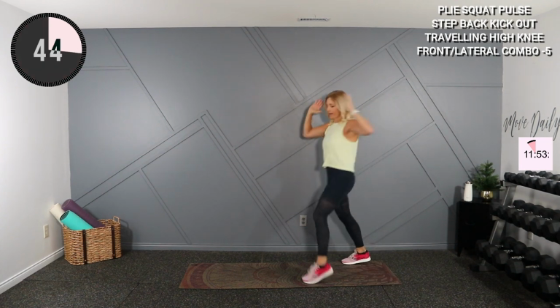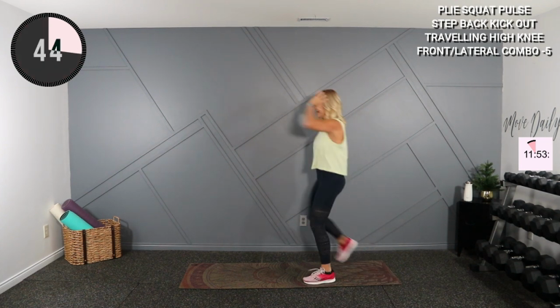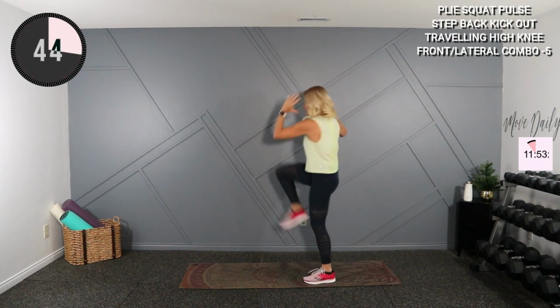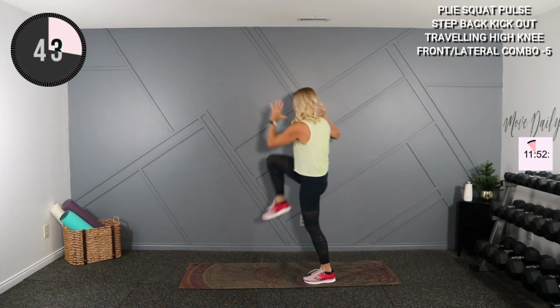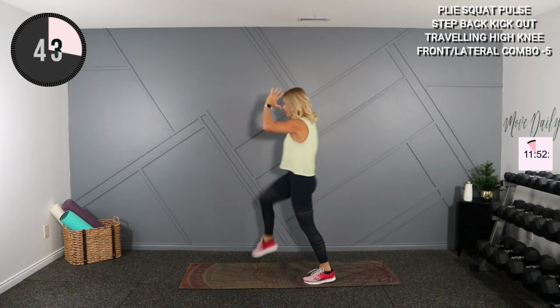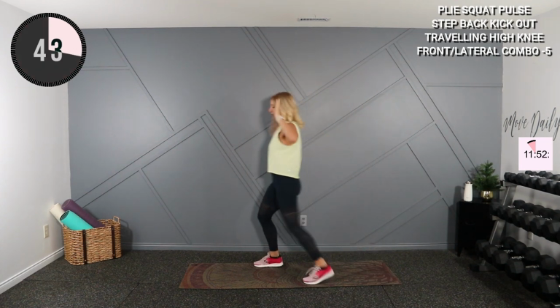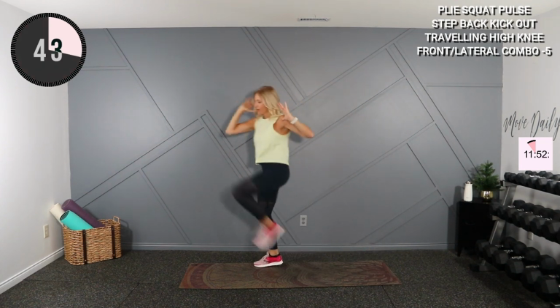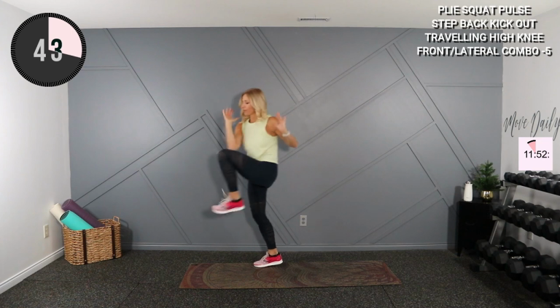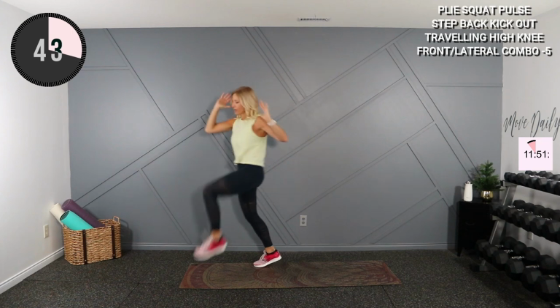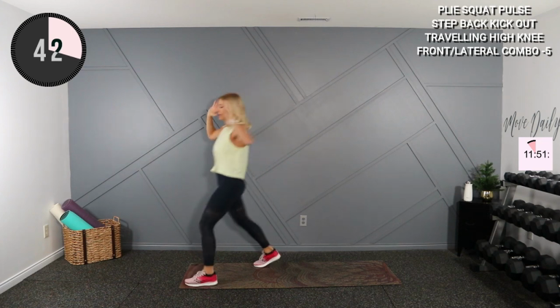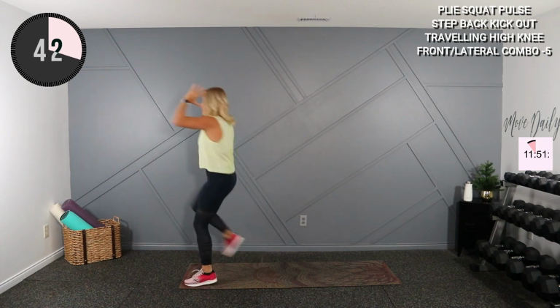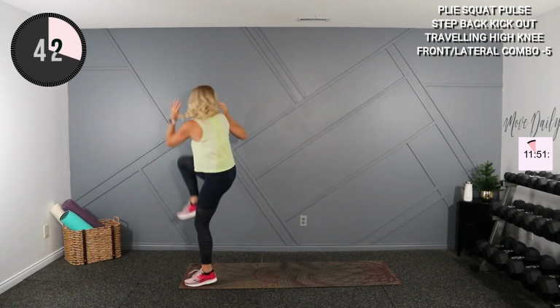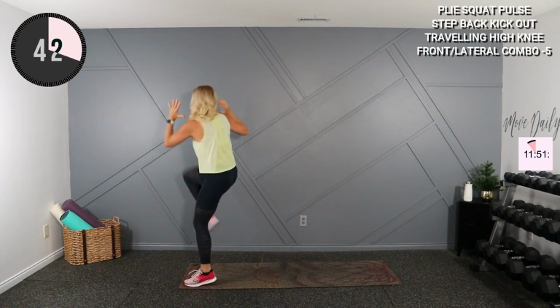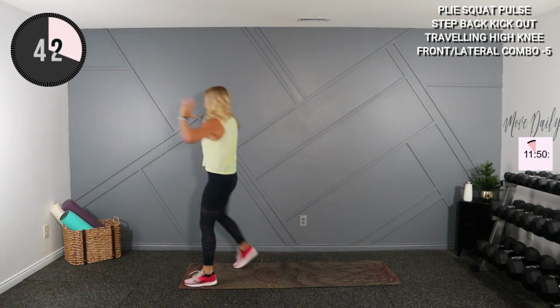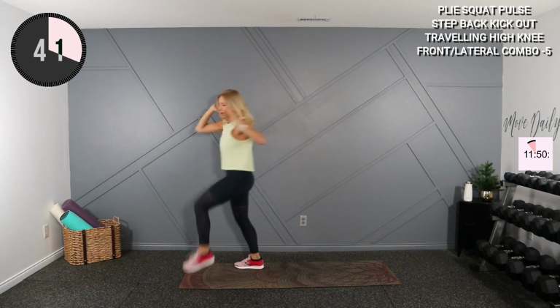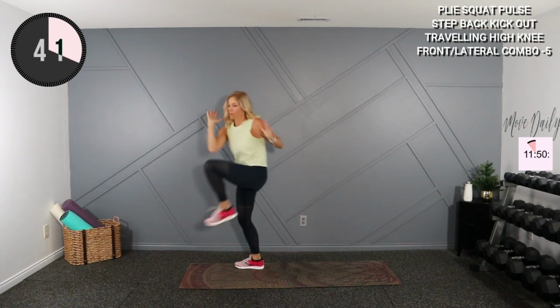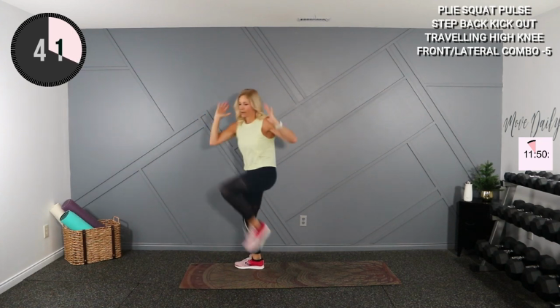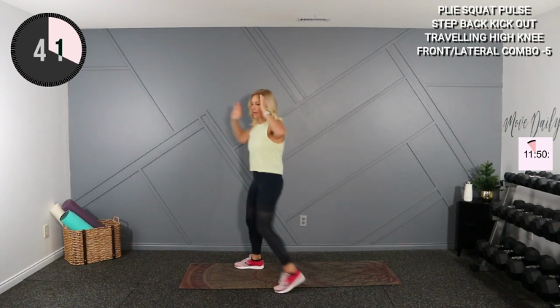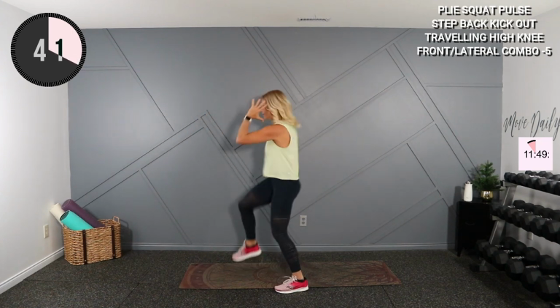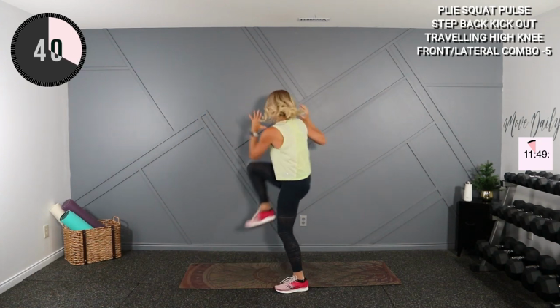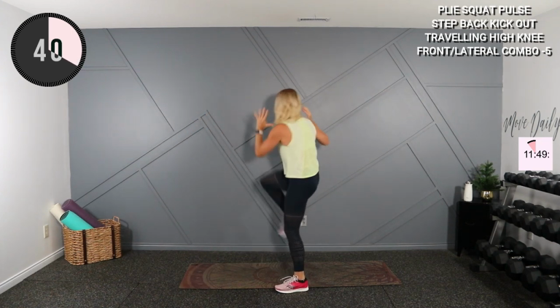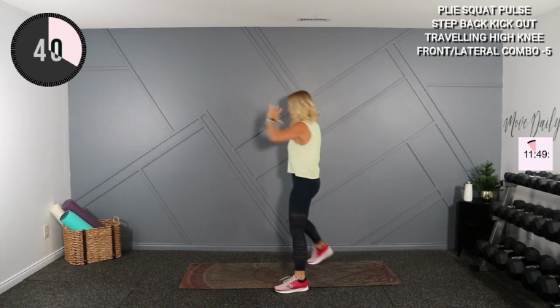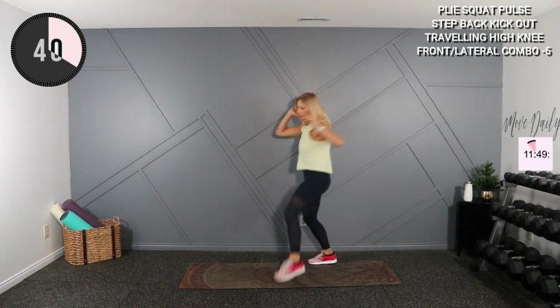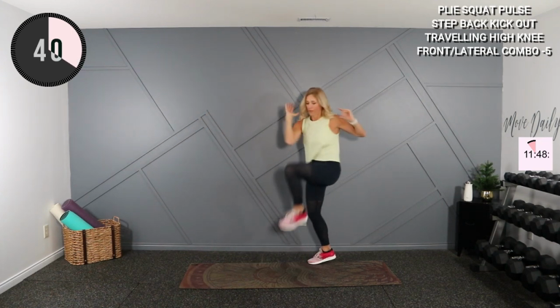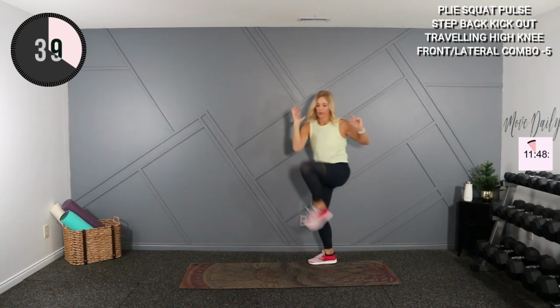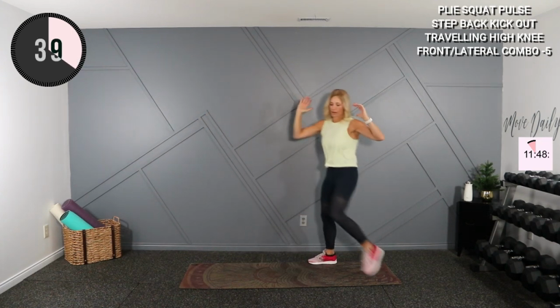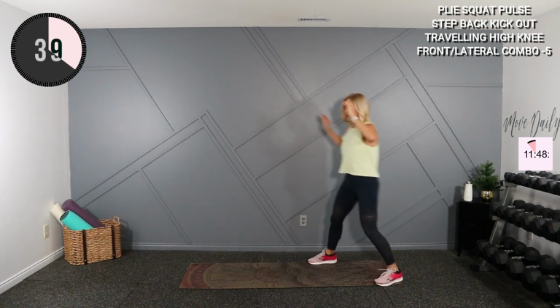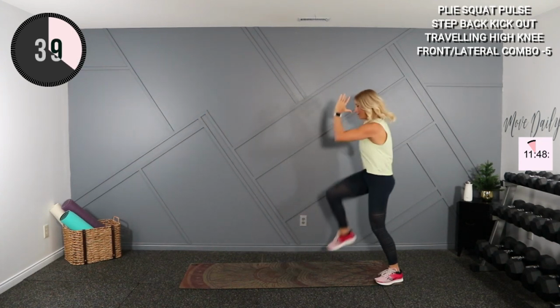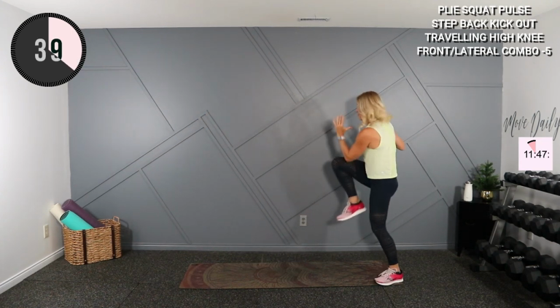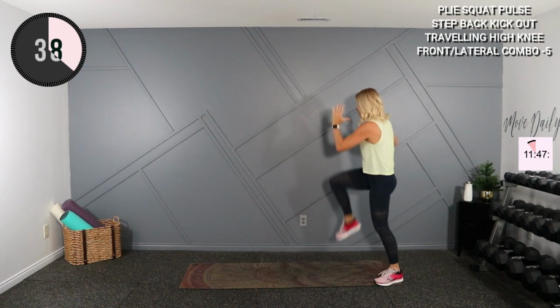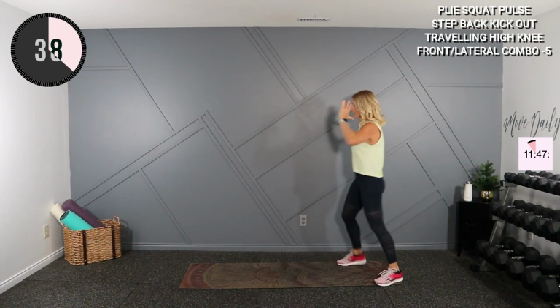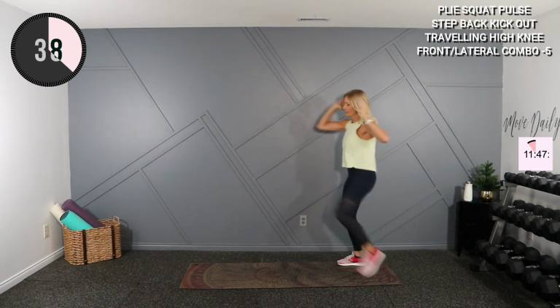Okay, traveling elbow to knee: two, three, four, back, one, two, three, four, front.